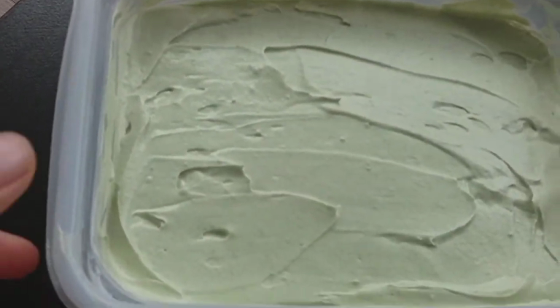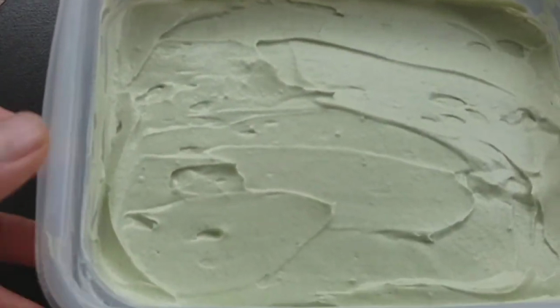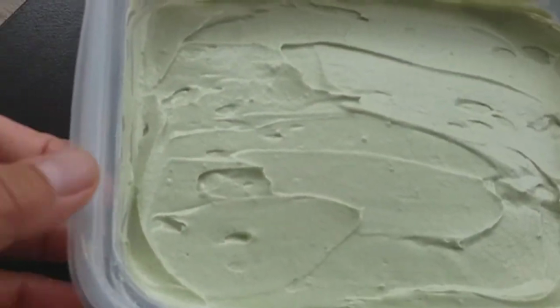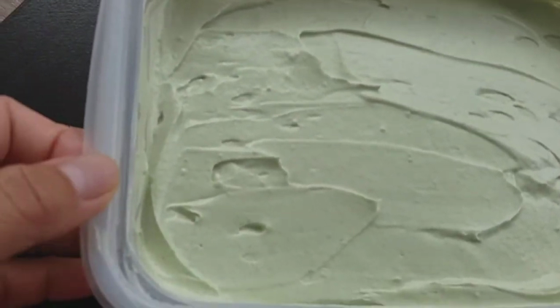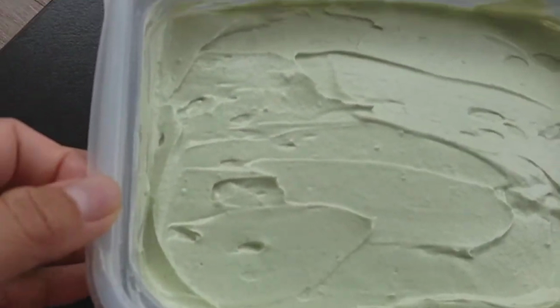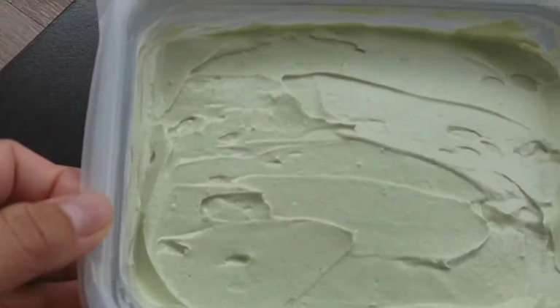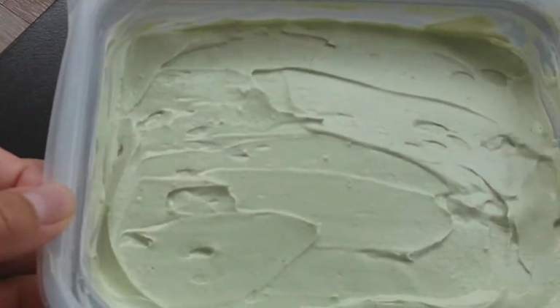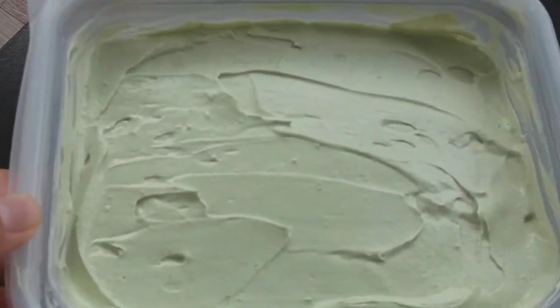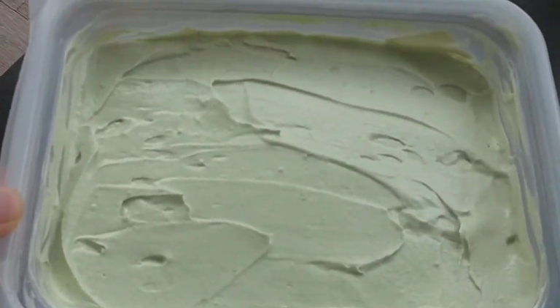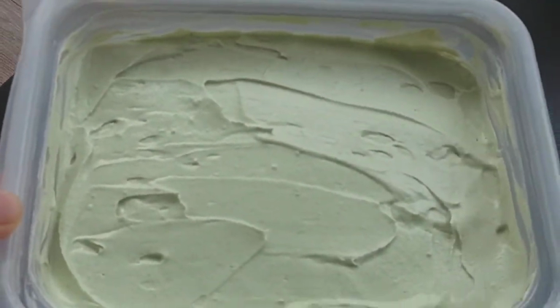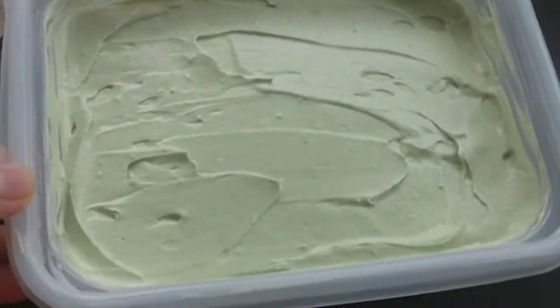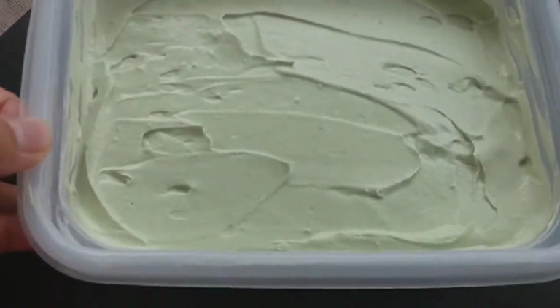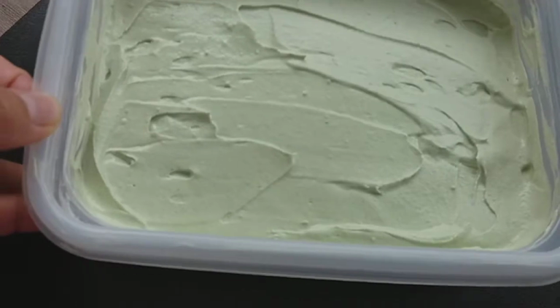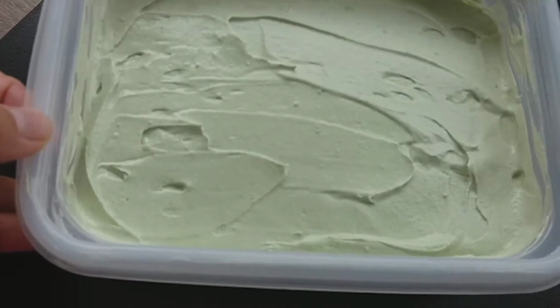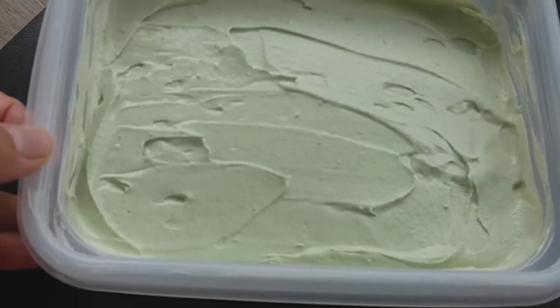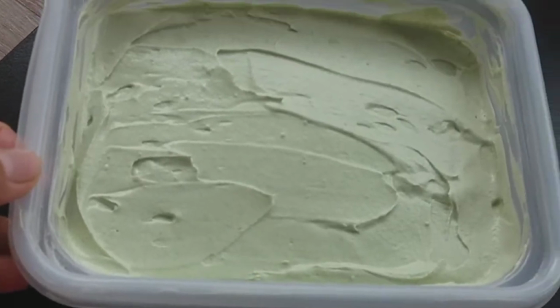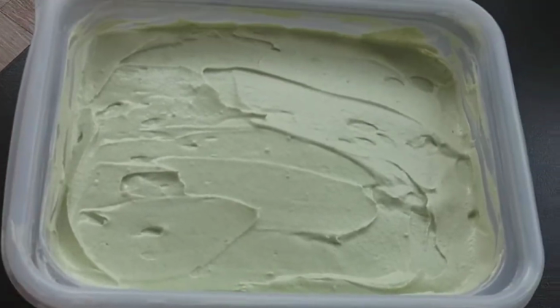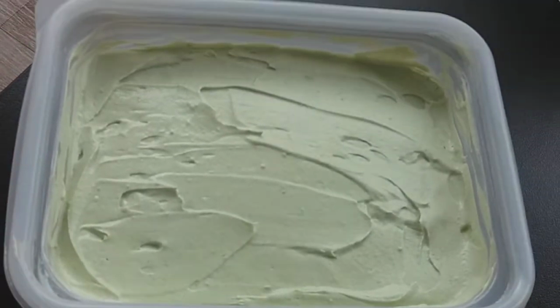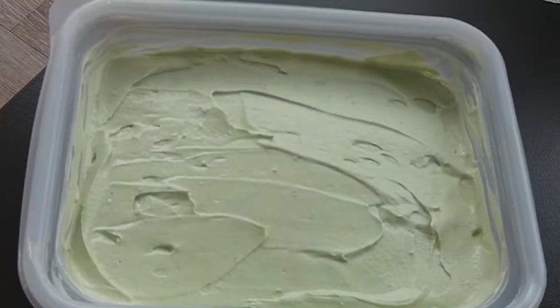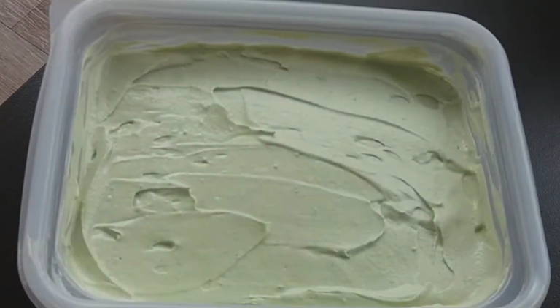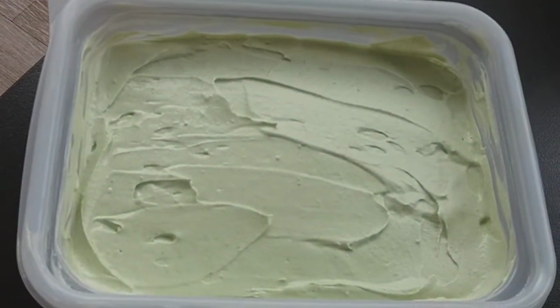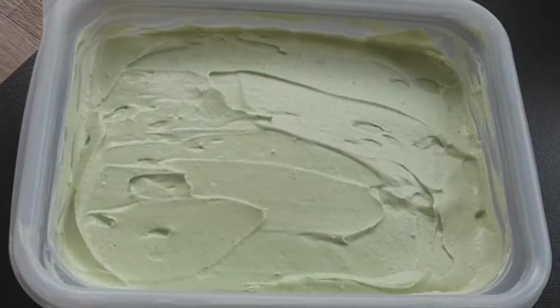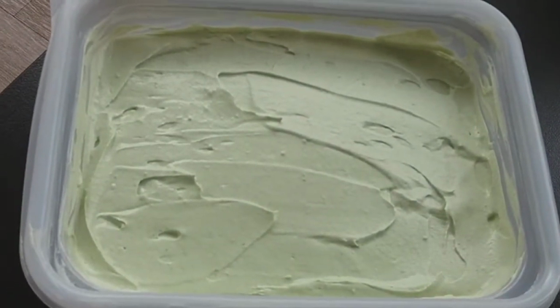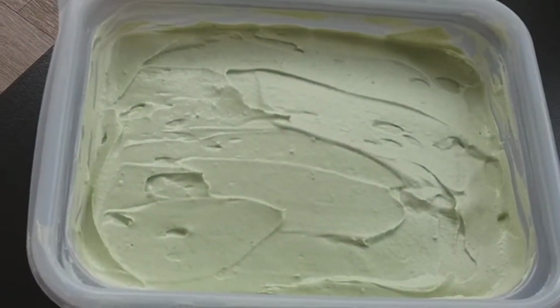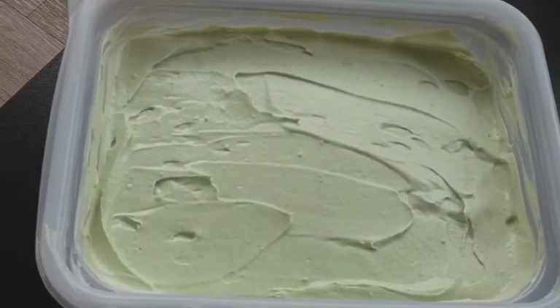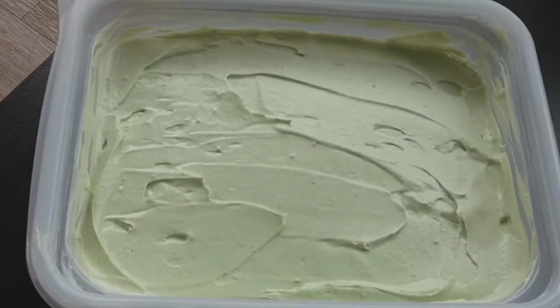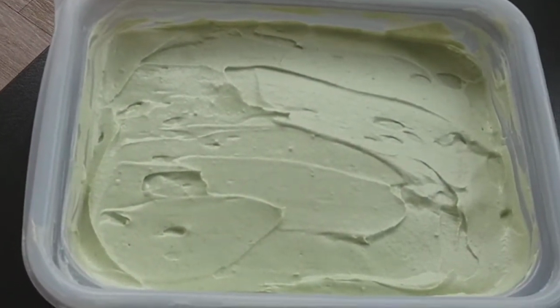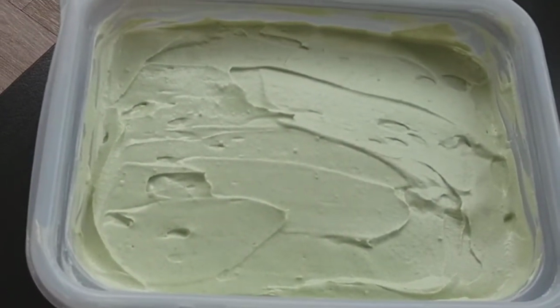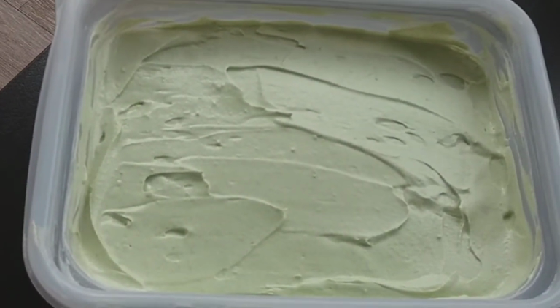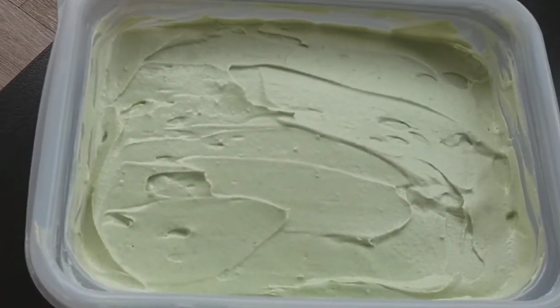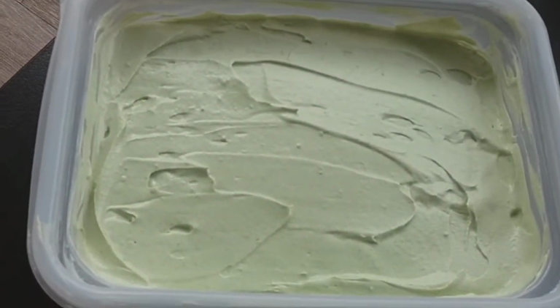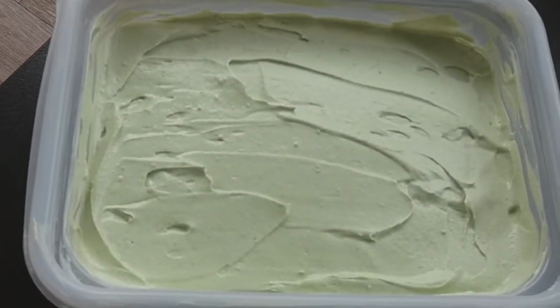Barley avocado ice cream. Let's take a look at it.